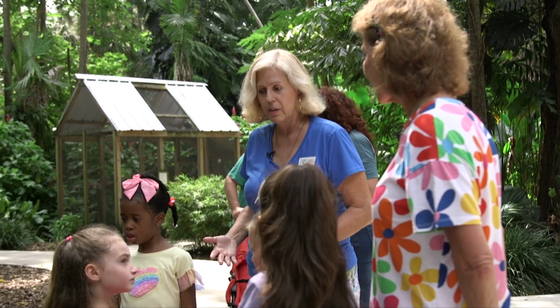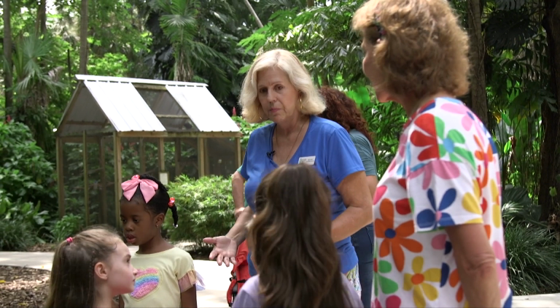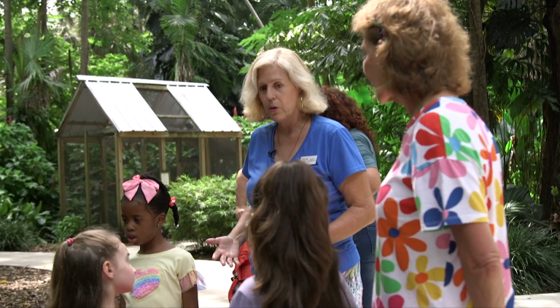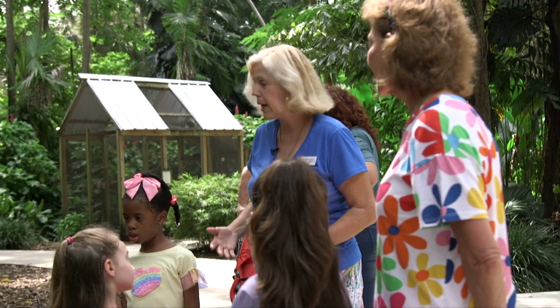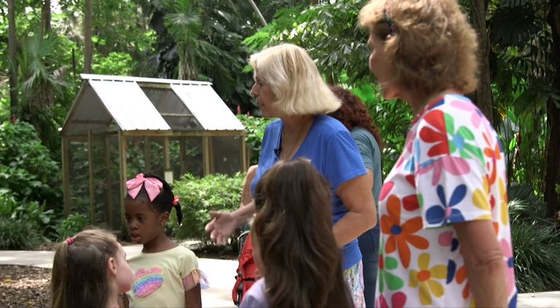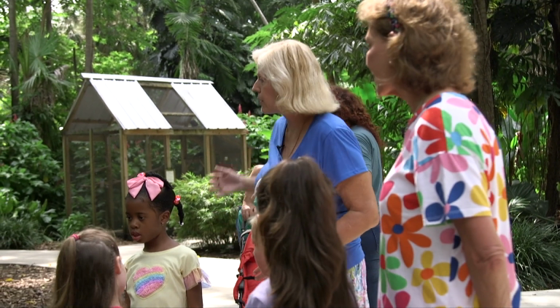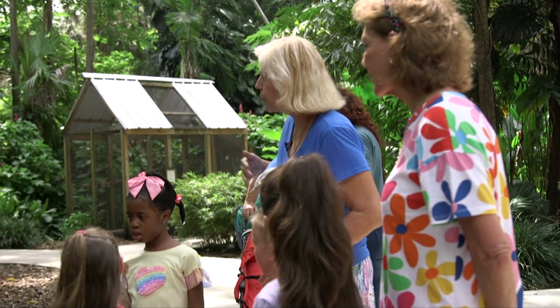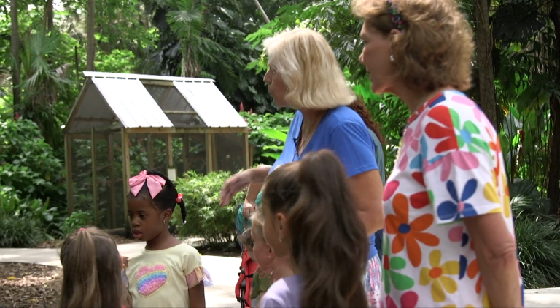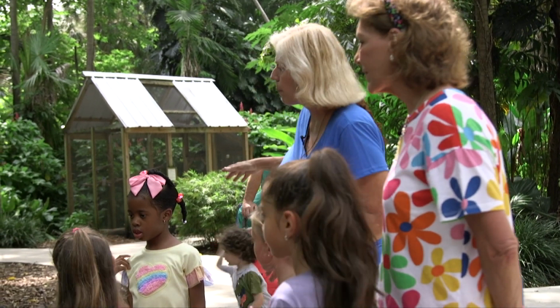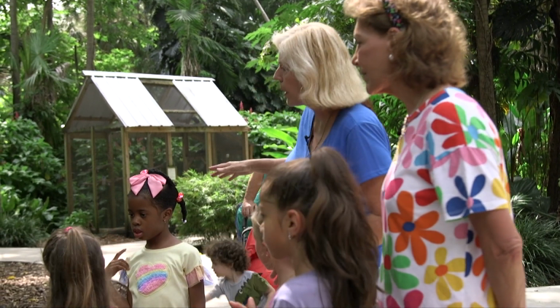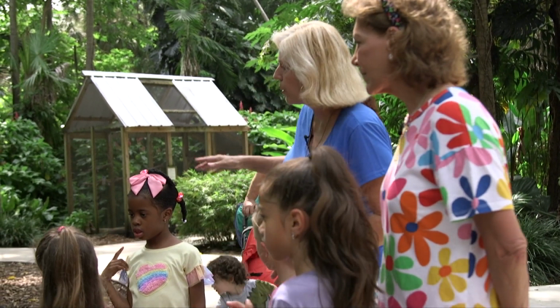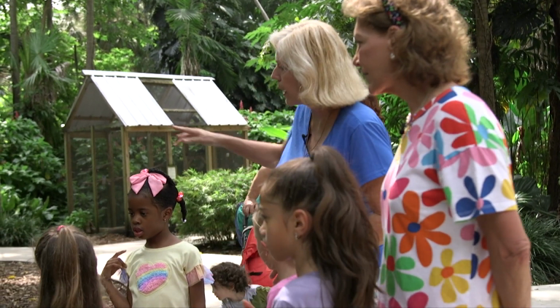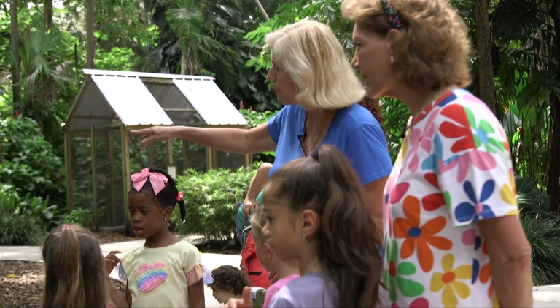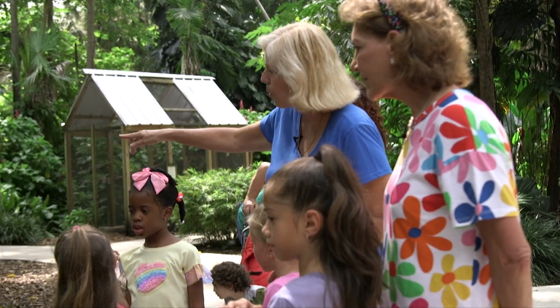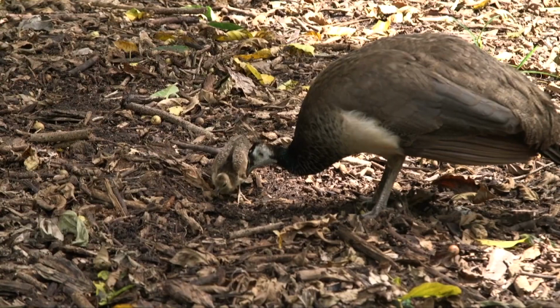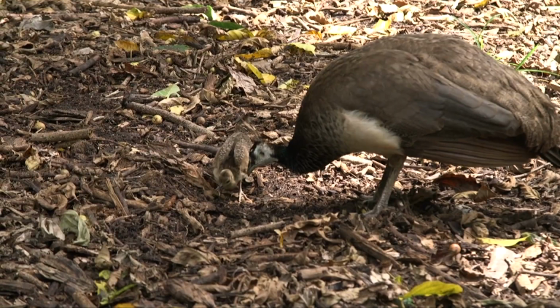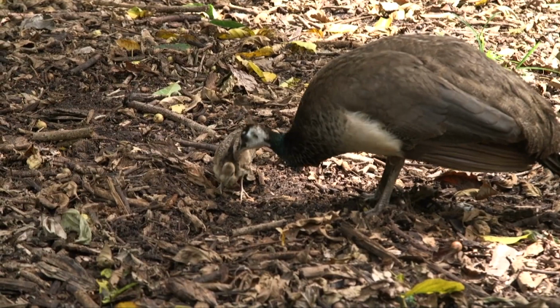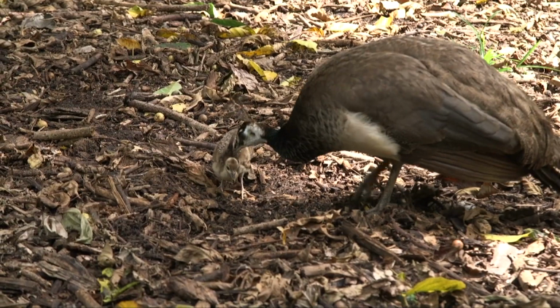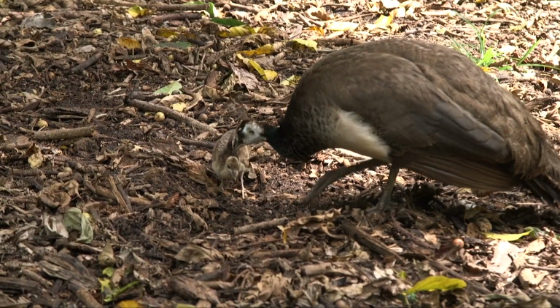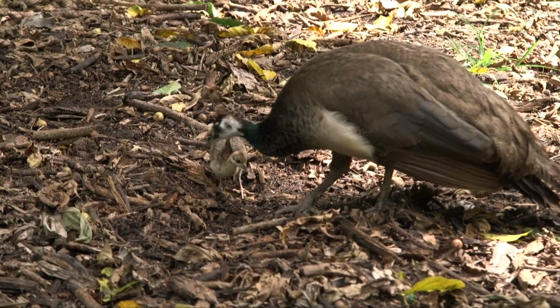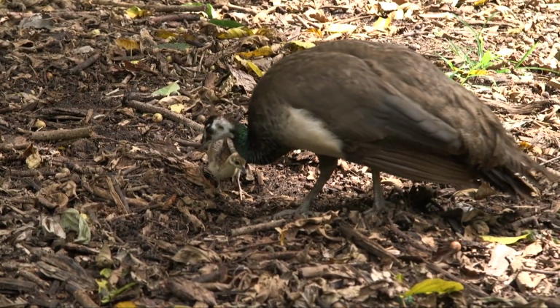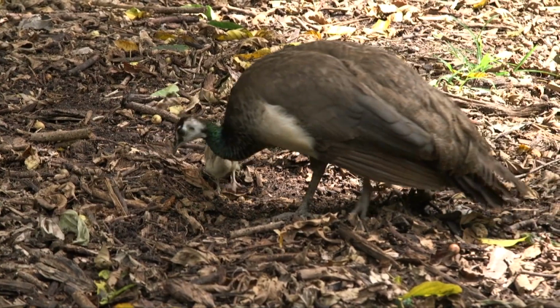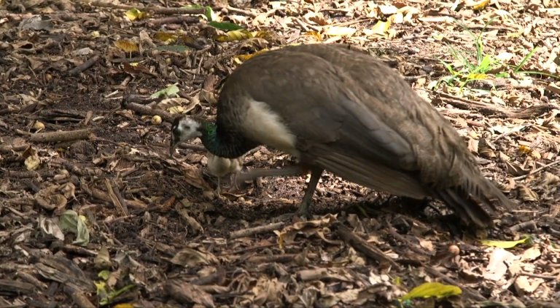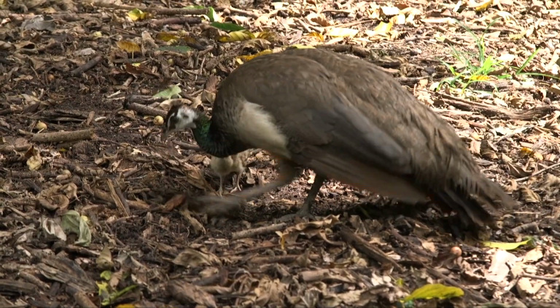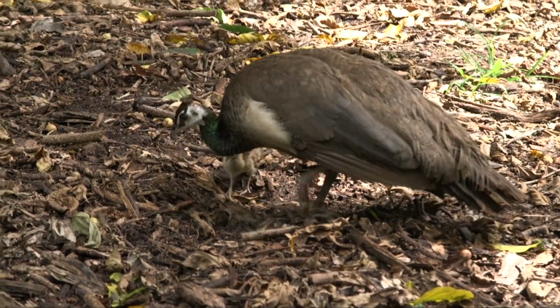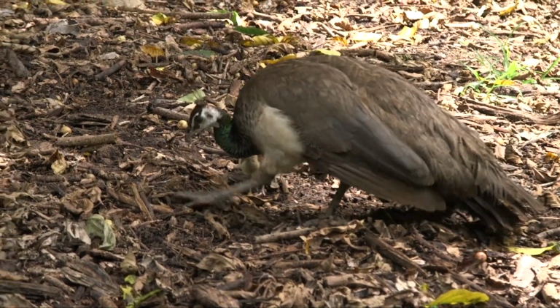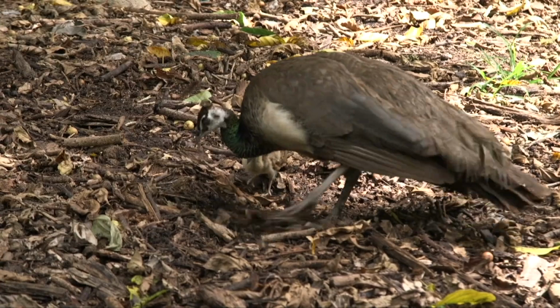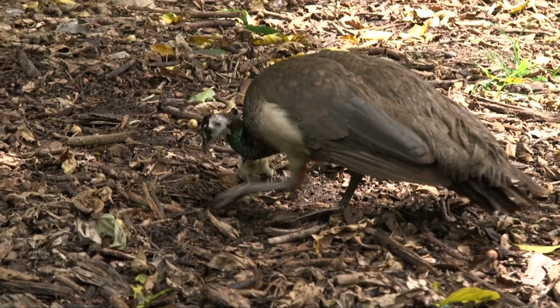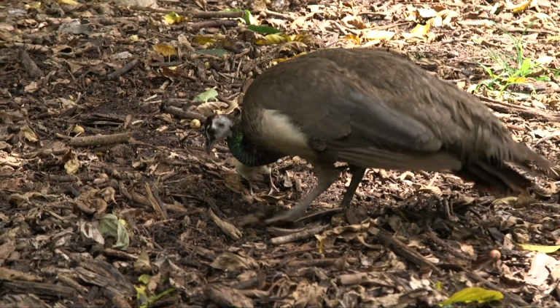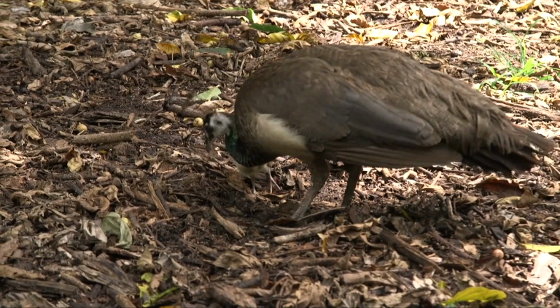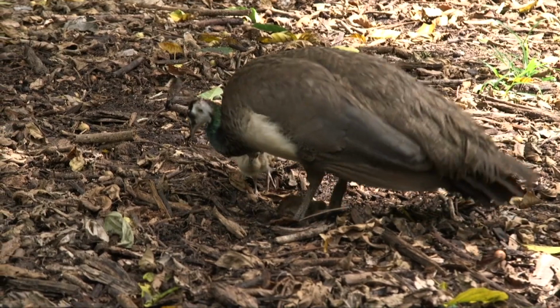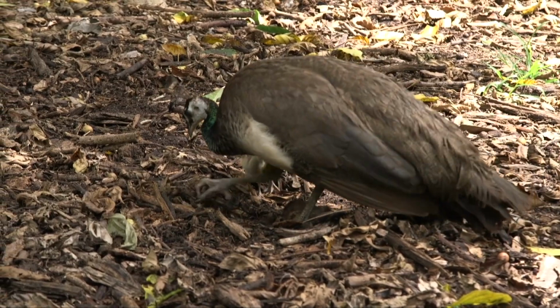Camouflage is when you wear something that makes you look like the environment so you don't stand out, and that's good for protection. If we walked by here and I didn't point it out, you could hardly see her — she's totally camouflaged.